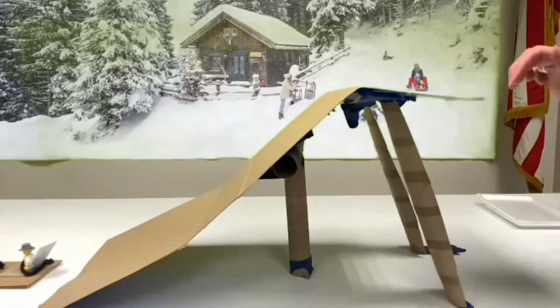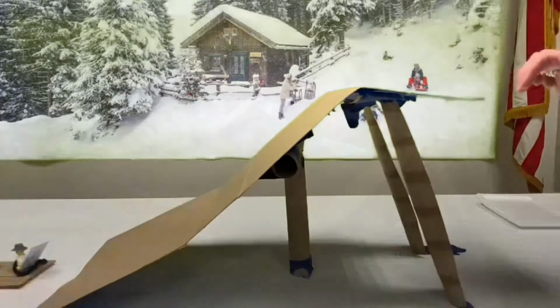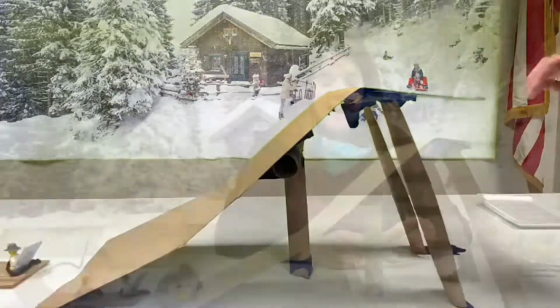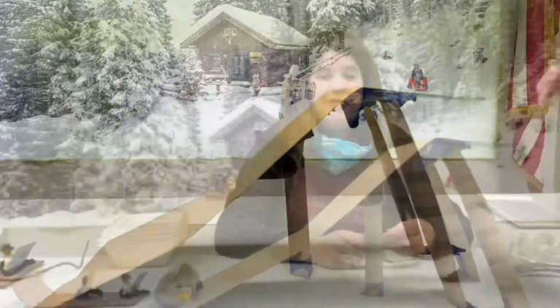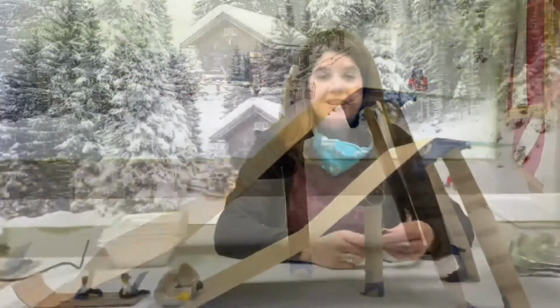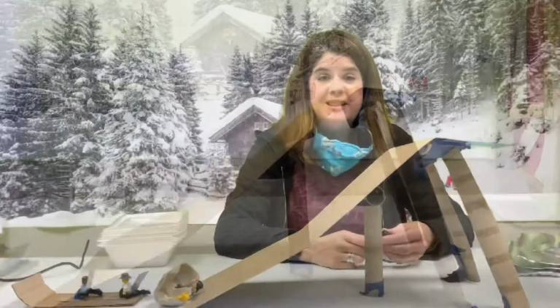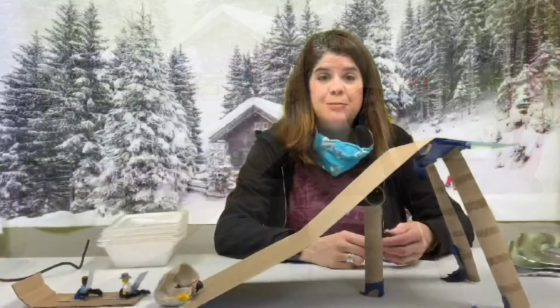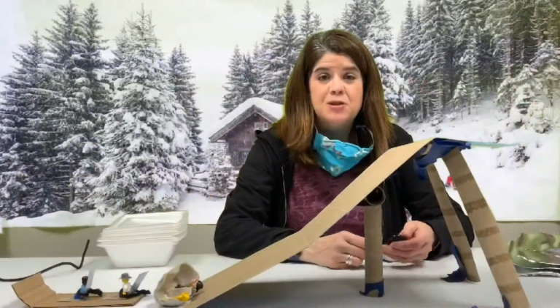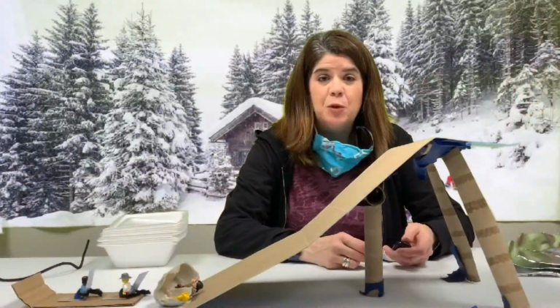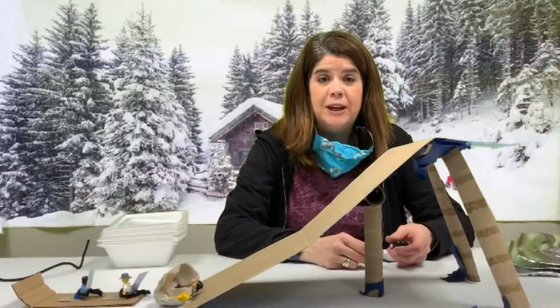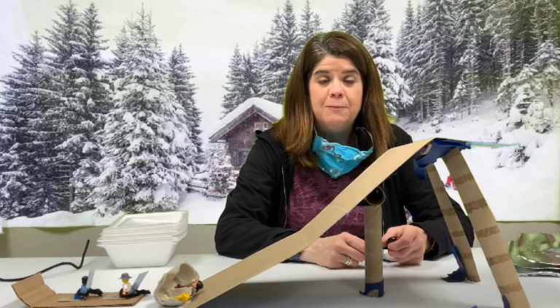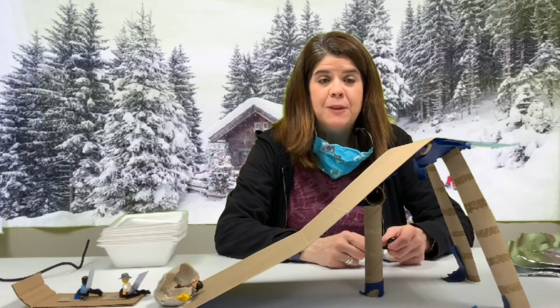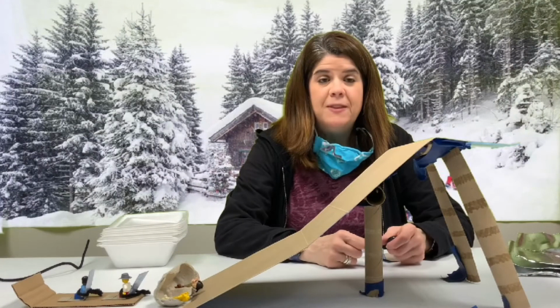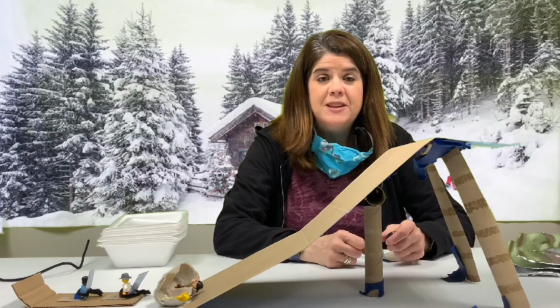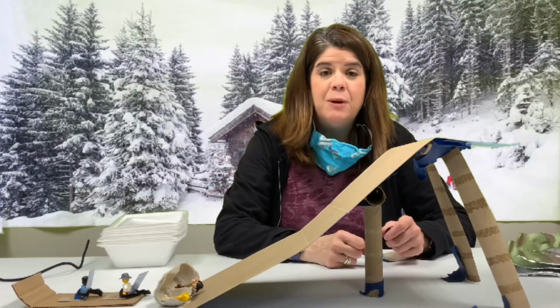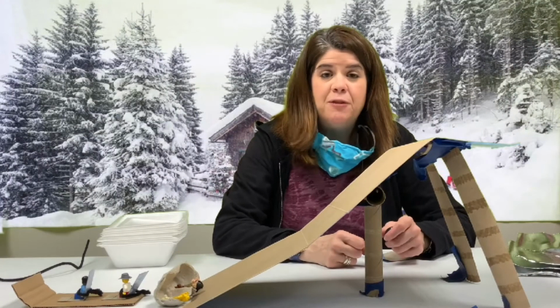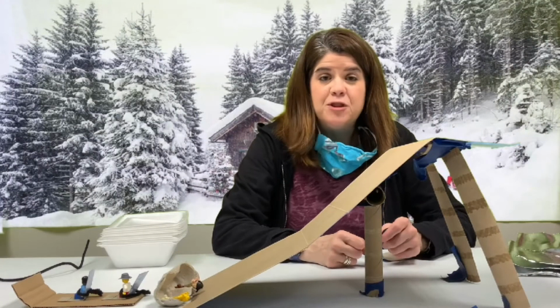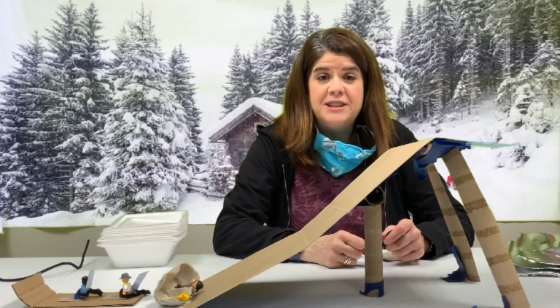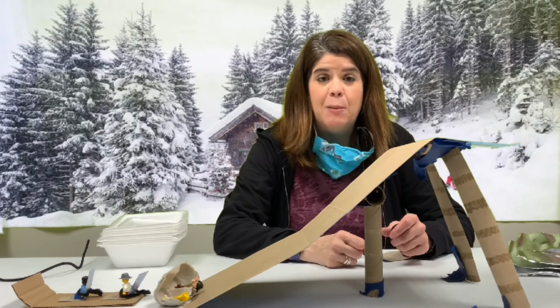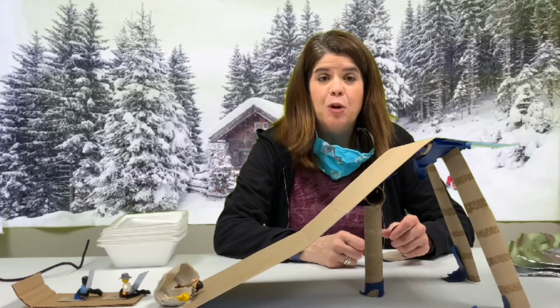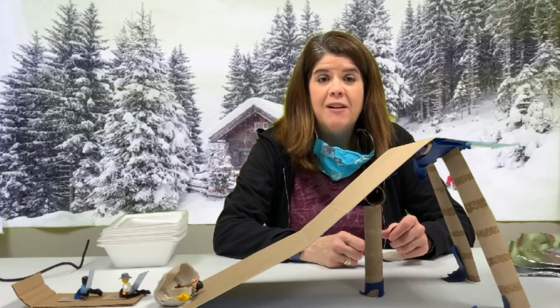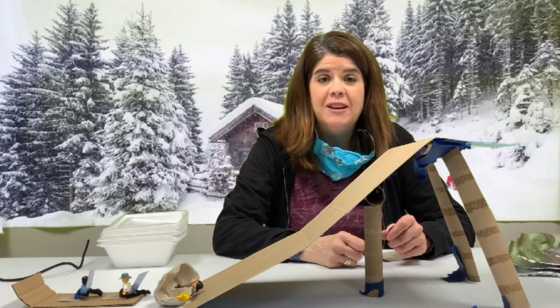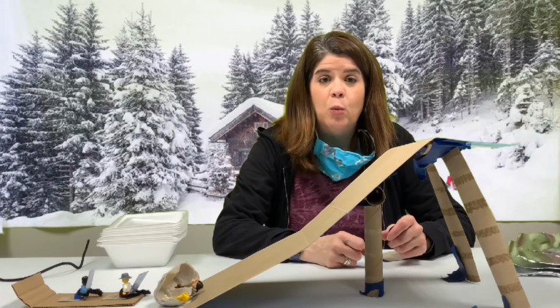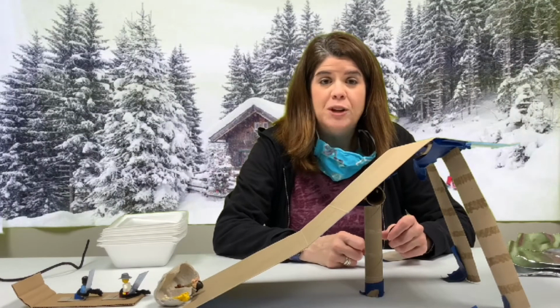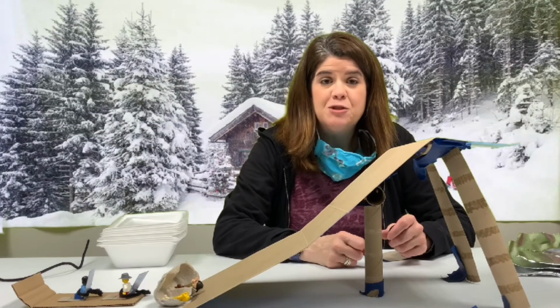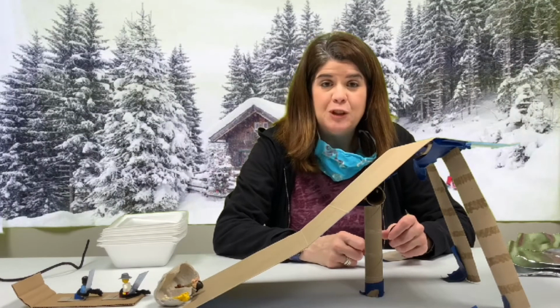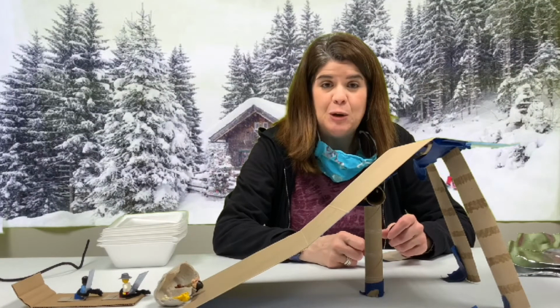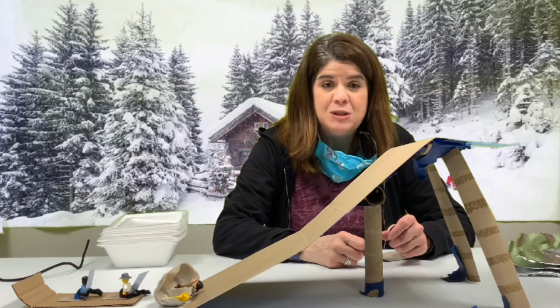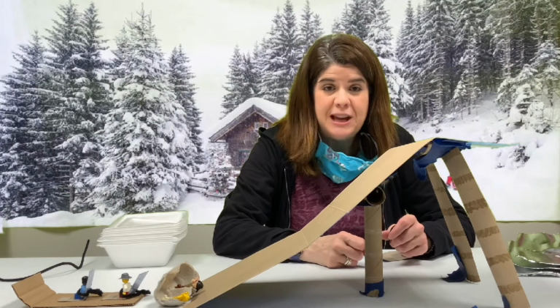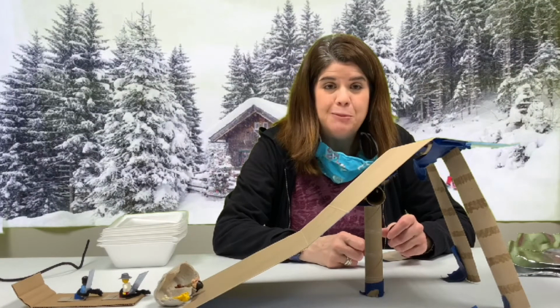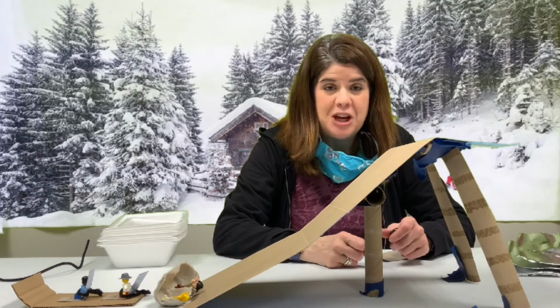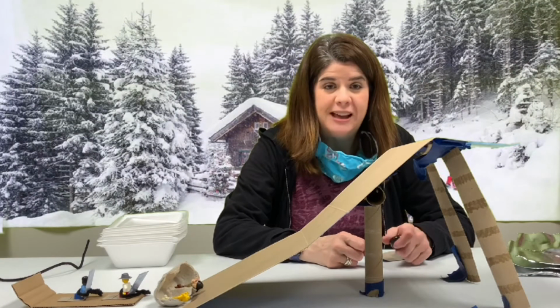Hi friends, it's Ms. Noreen. This month for STEM, we're having the Winter Slope STEM Challenge.